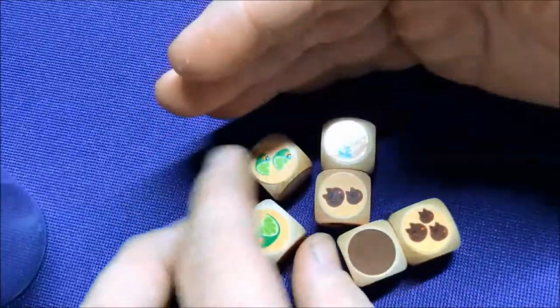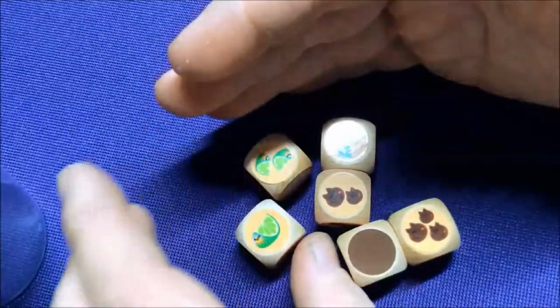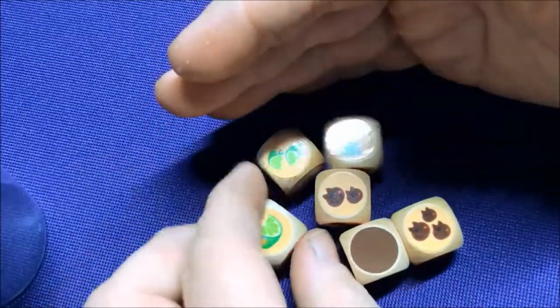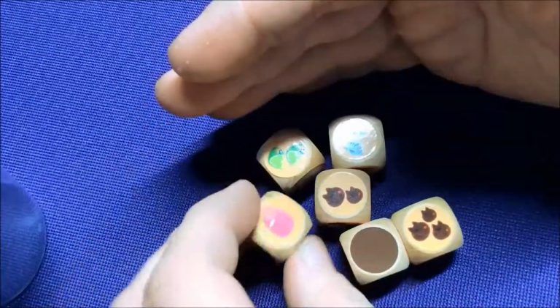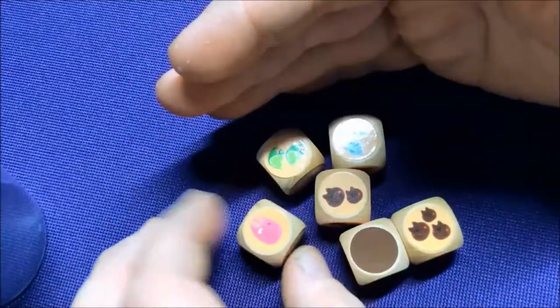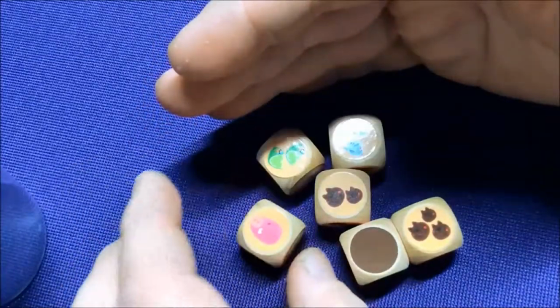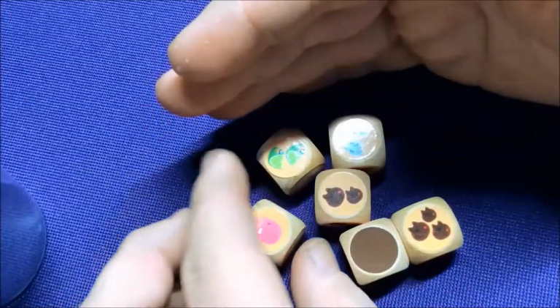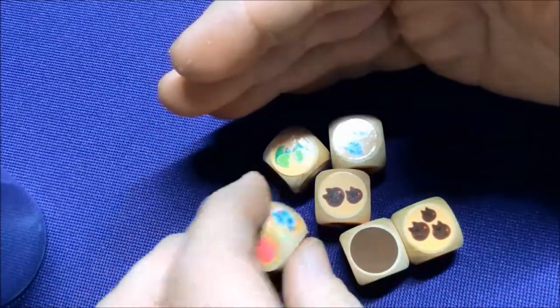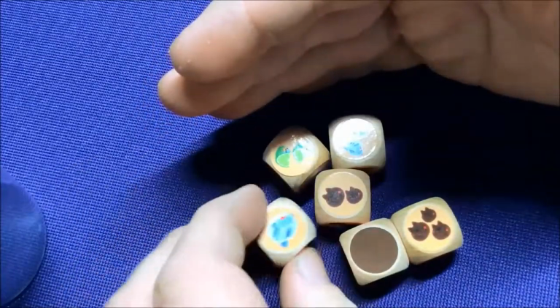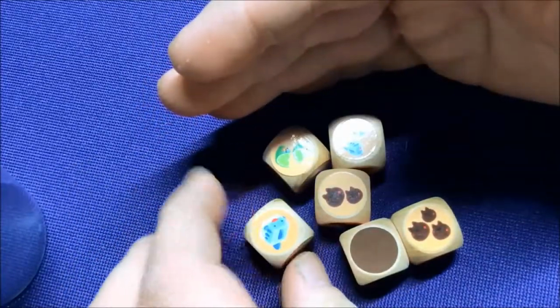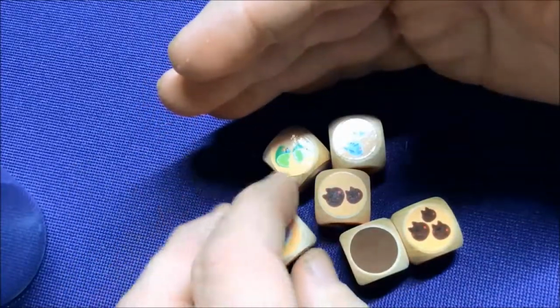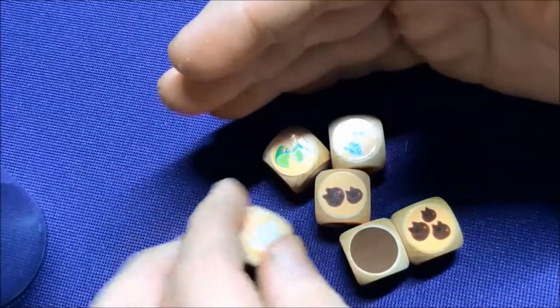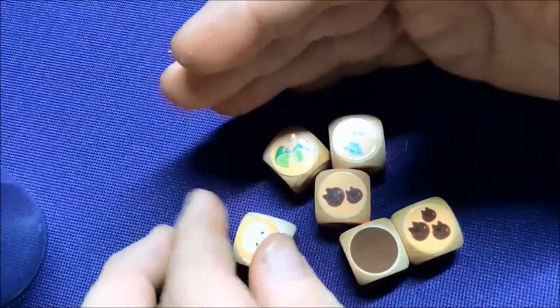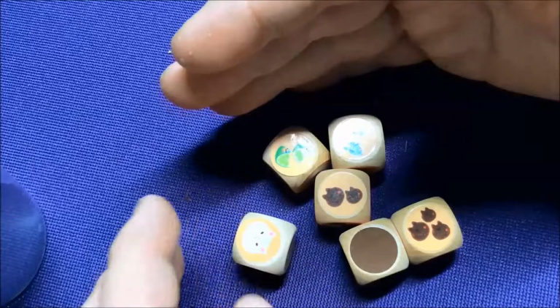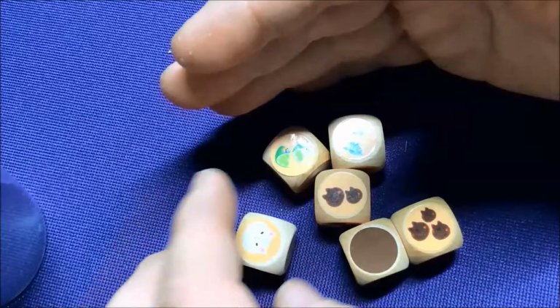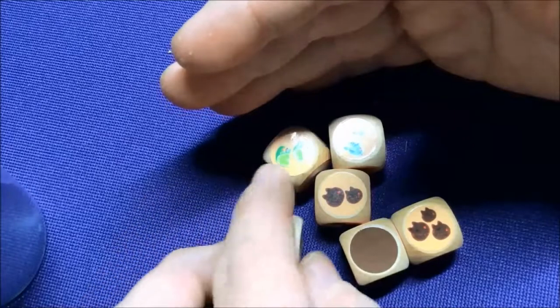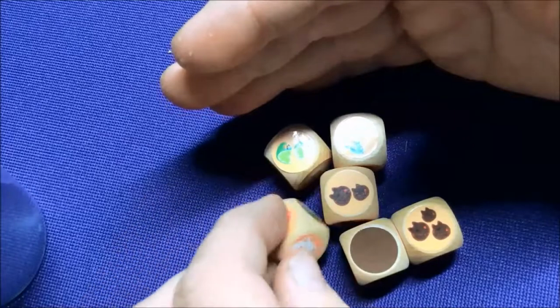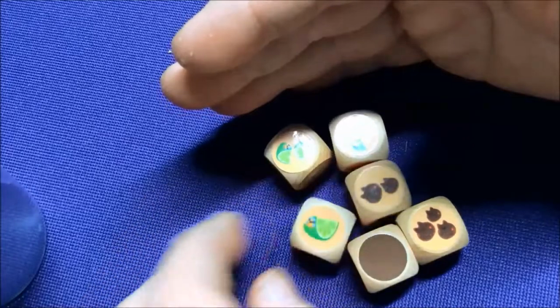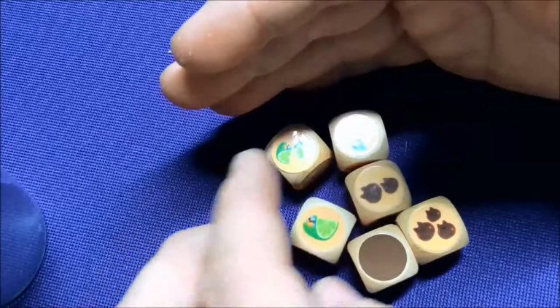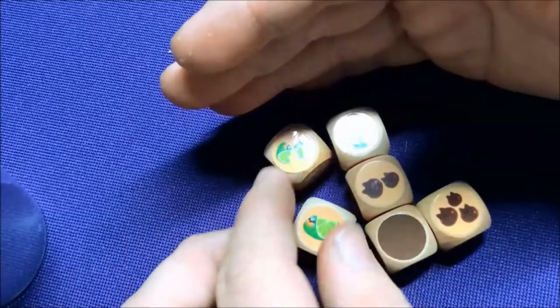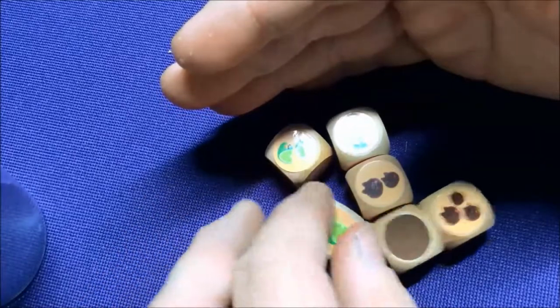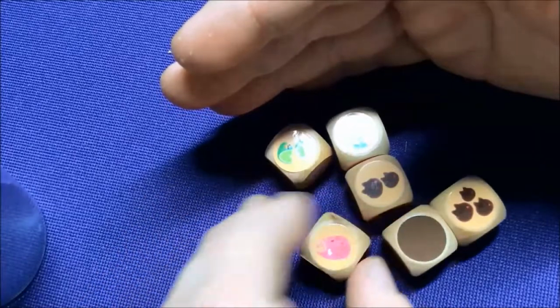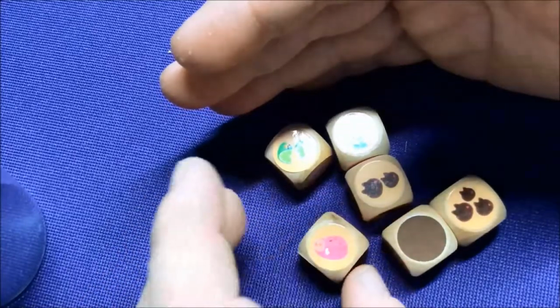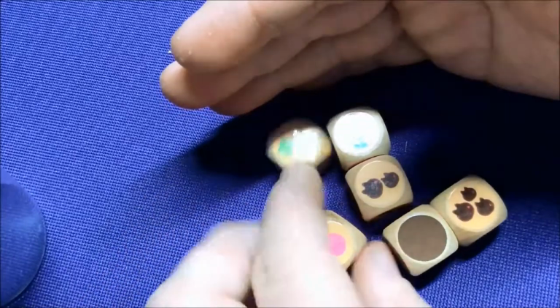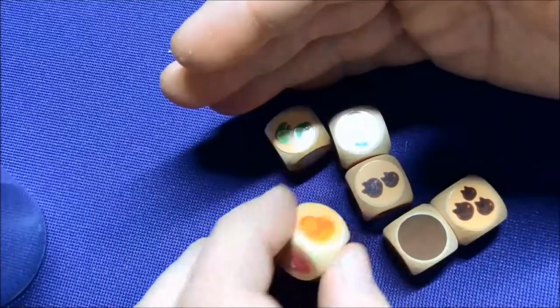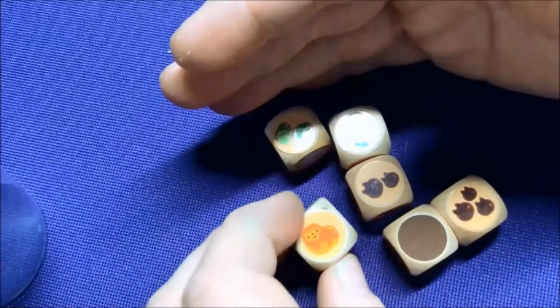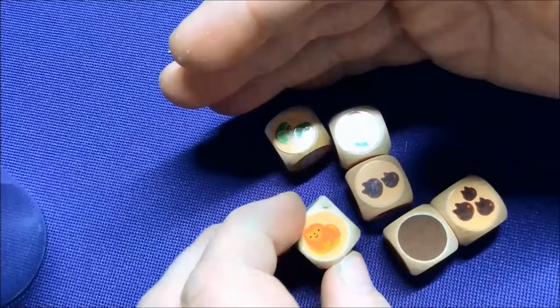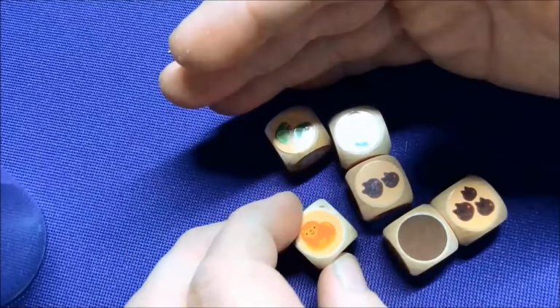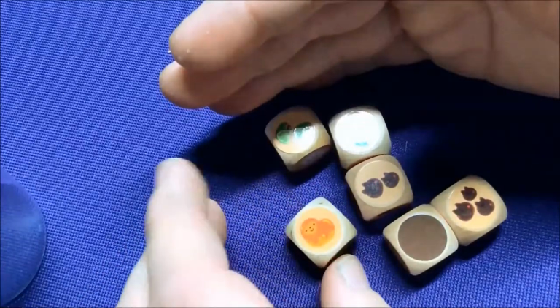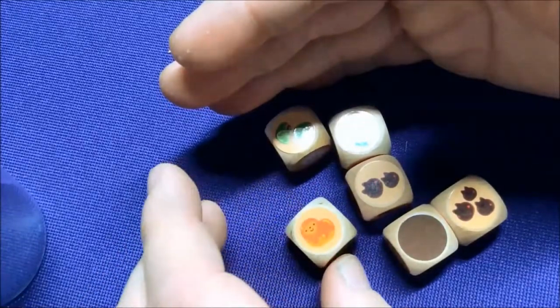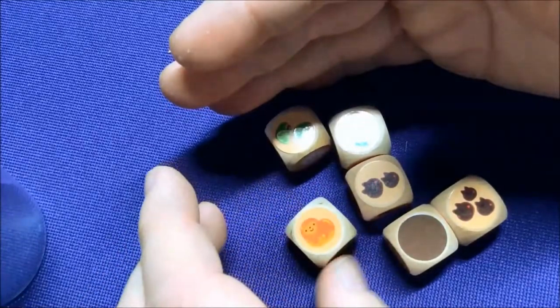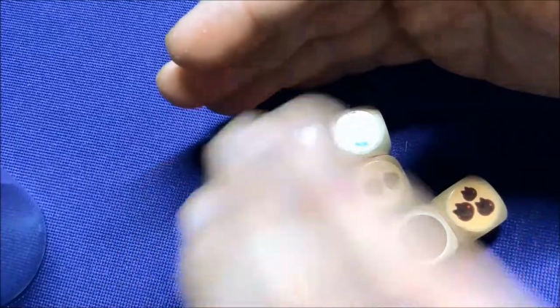Your other dice show different animals — there's a bird, pig, ice fish, cat, and monkey.